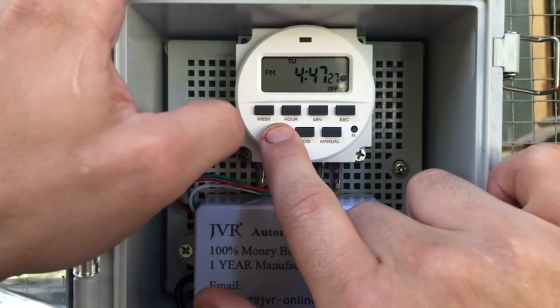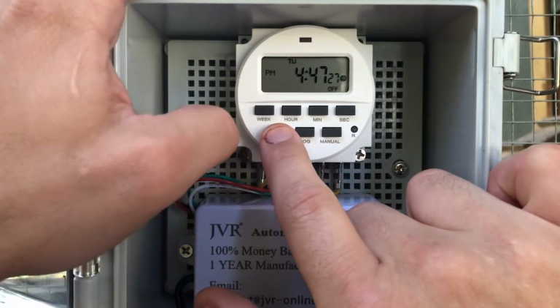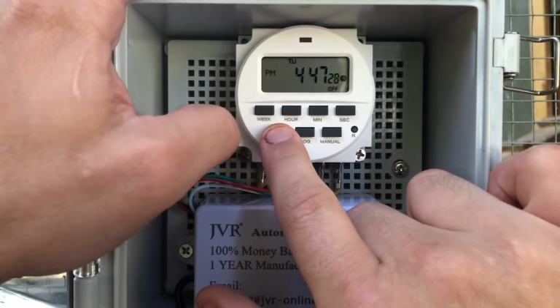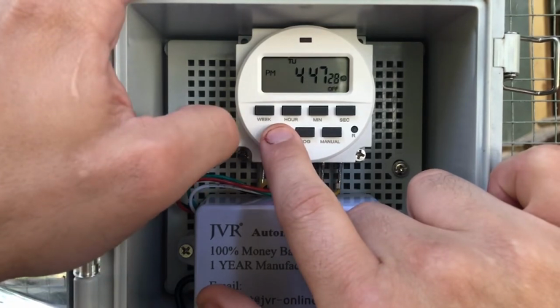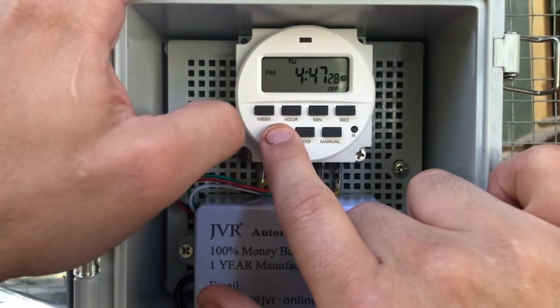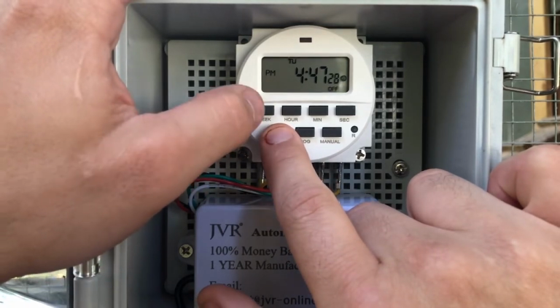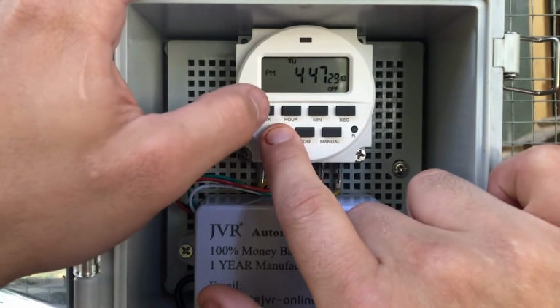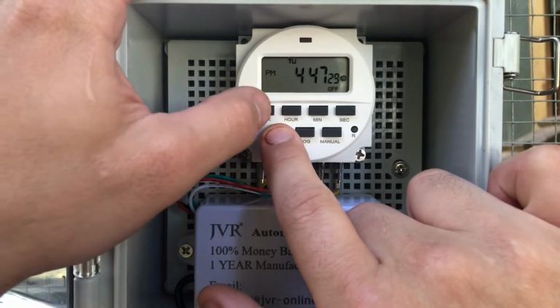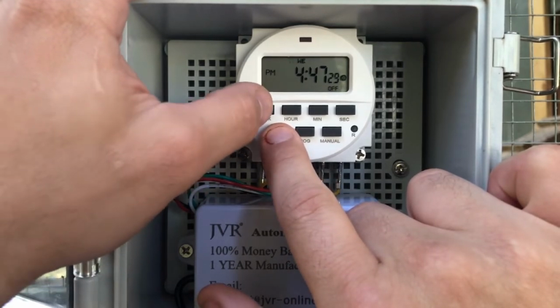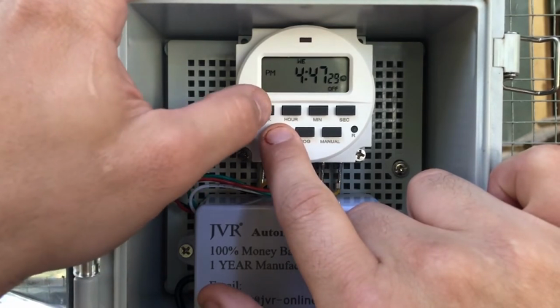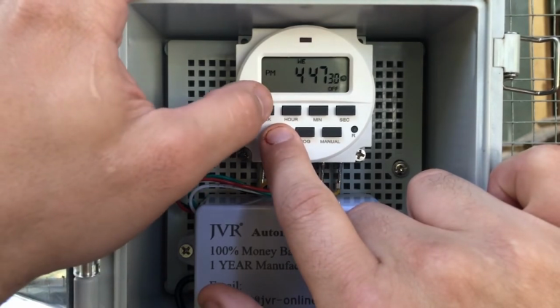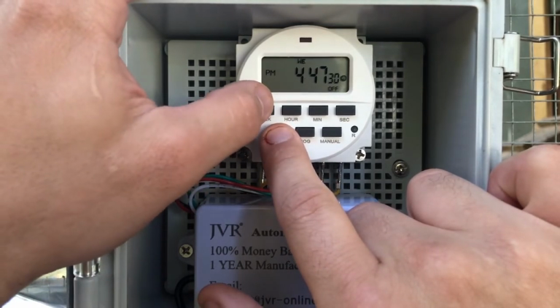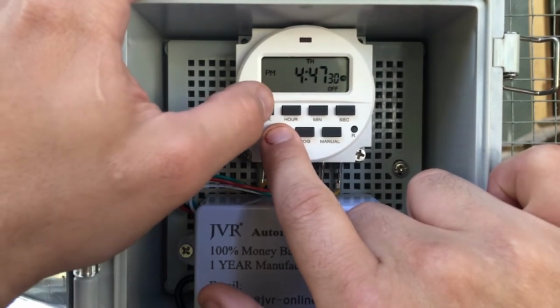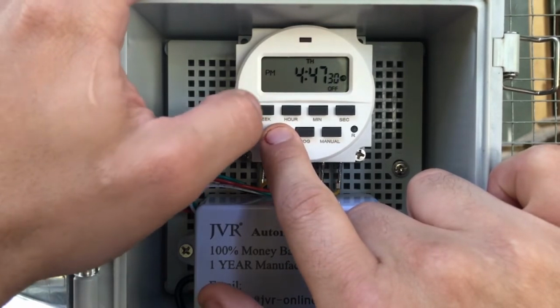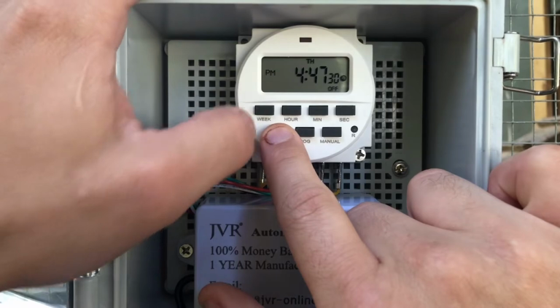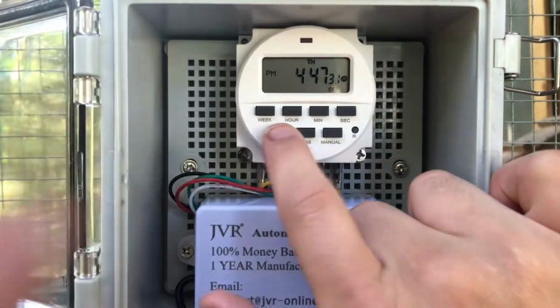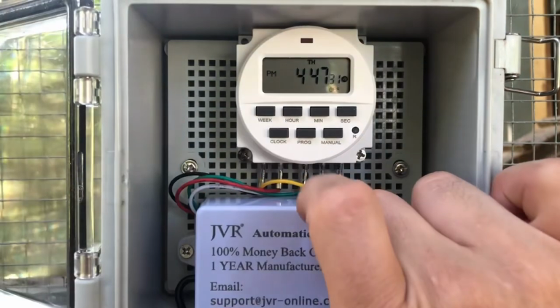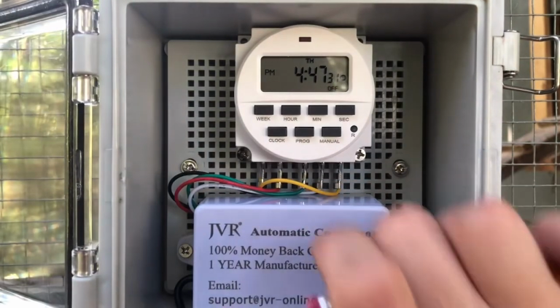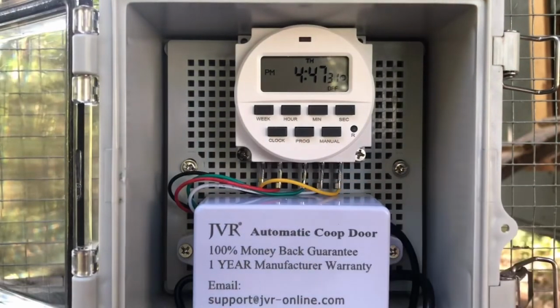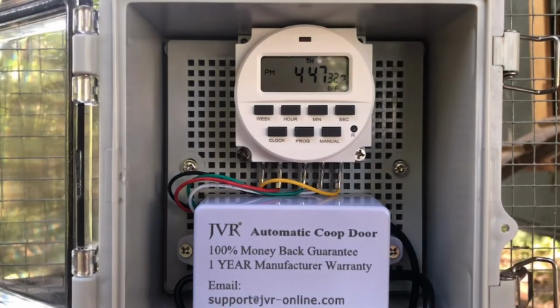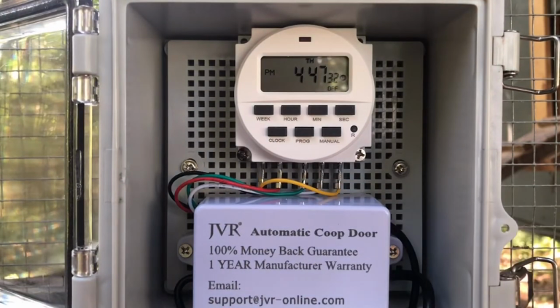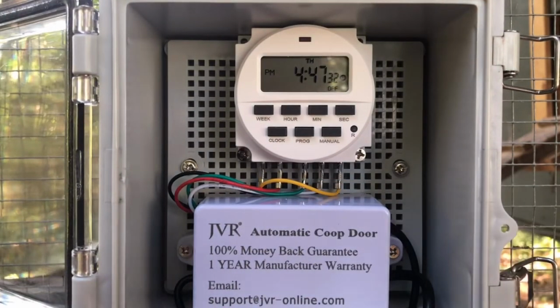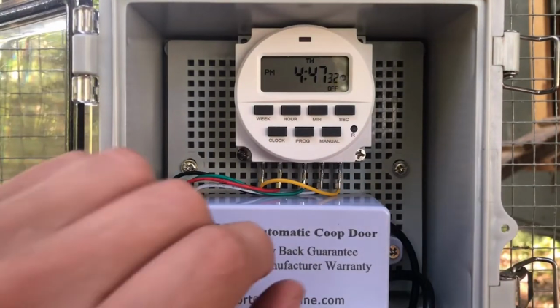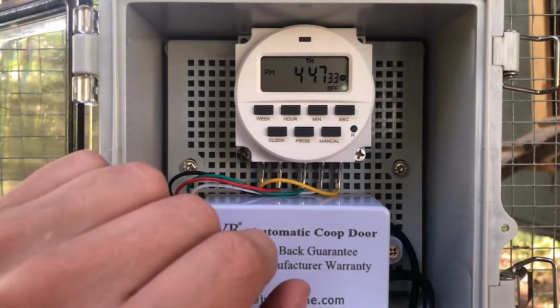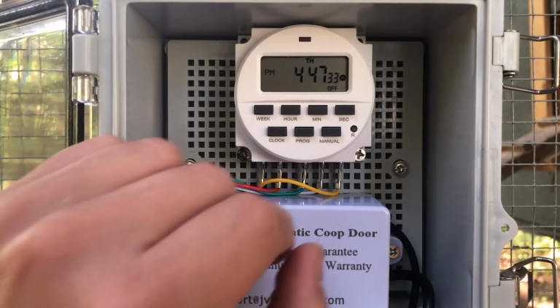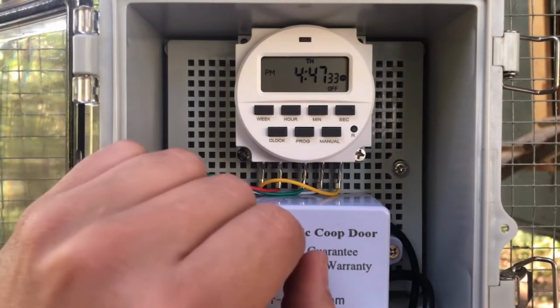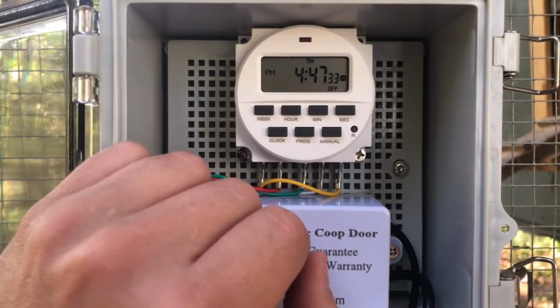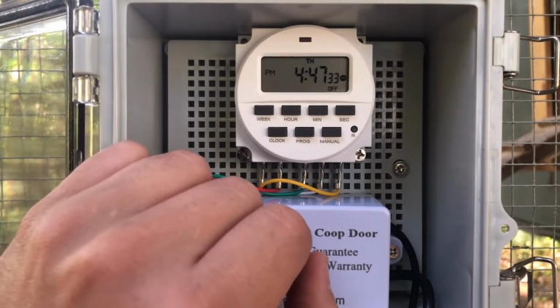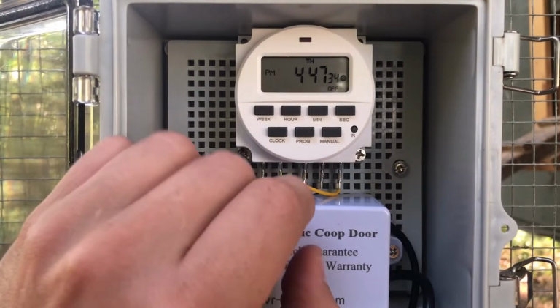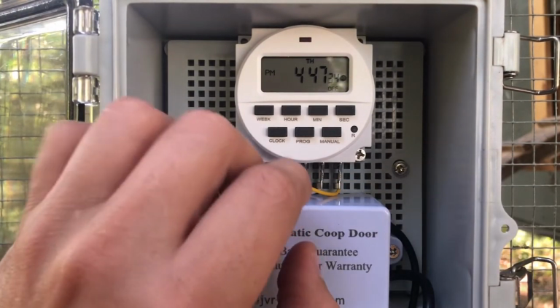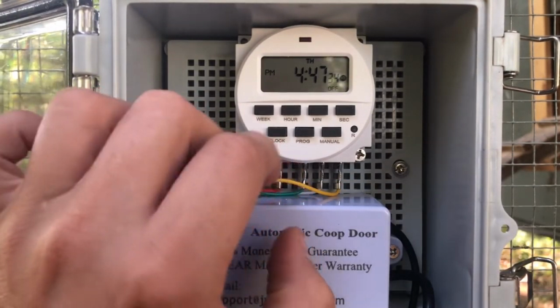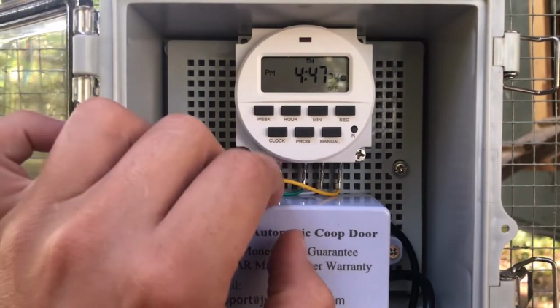Hold clock and push the week — today is Thursday. Now I'm going to set the schedule.